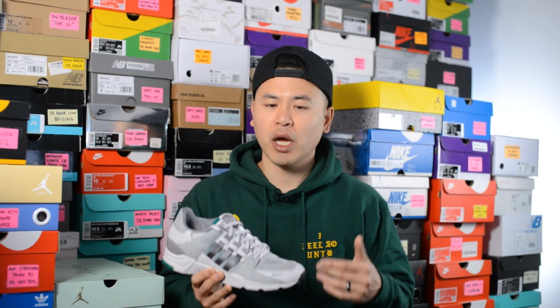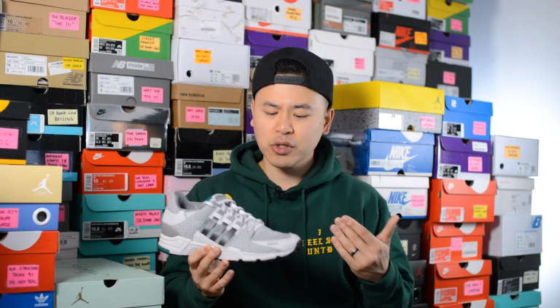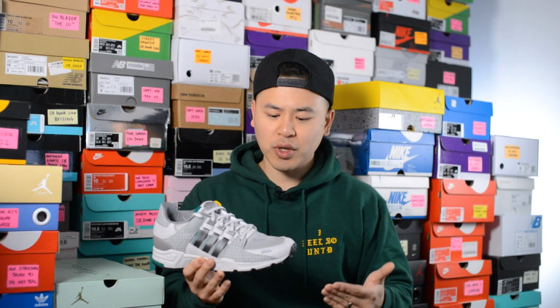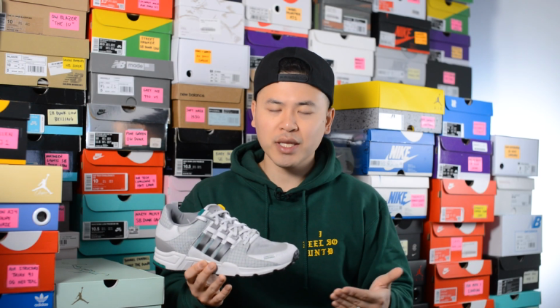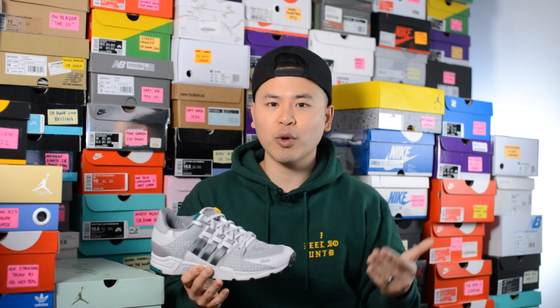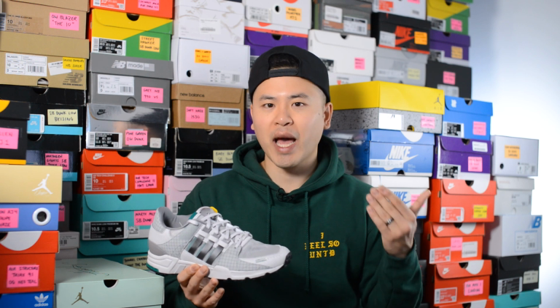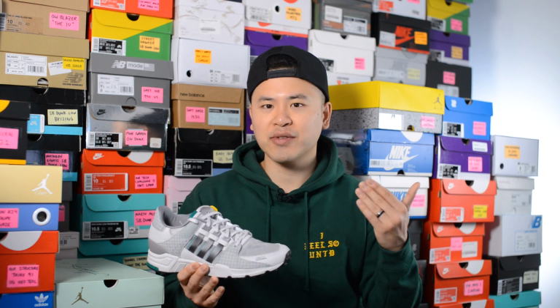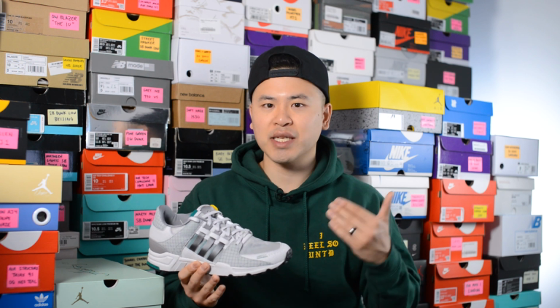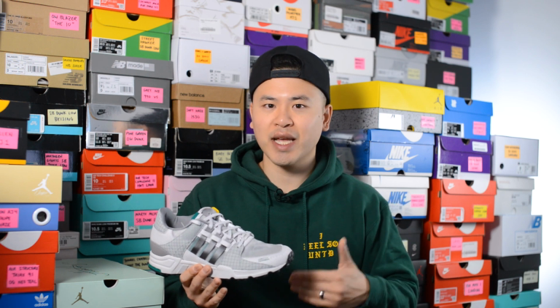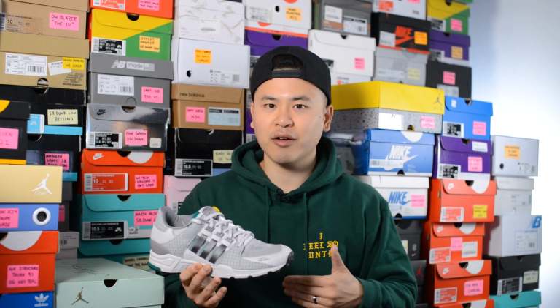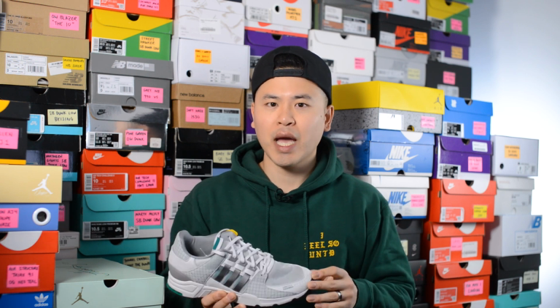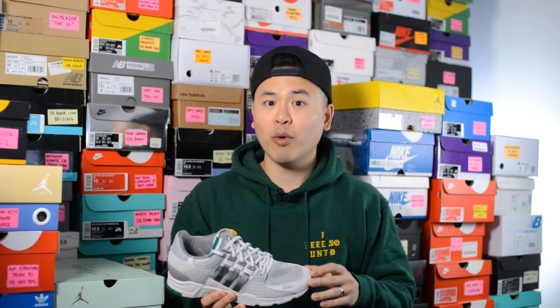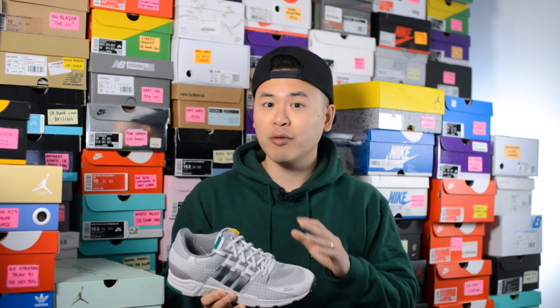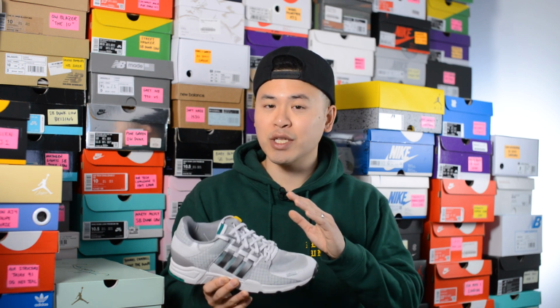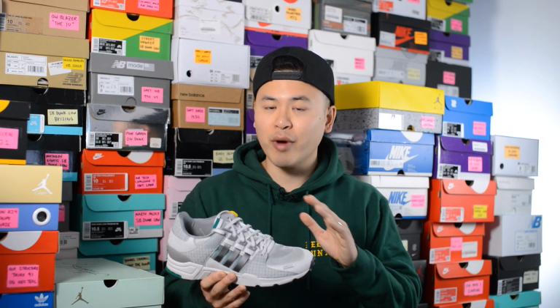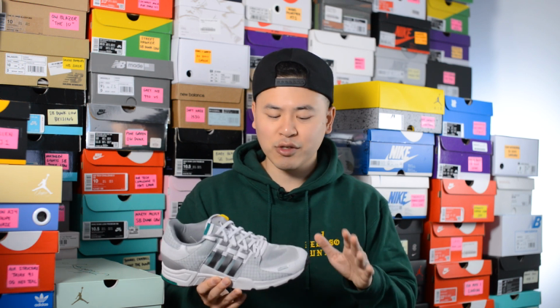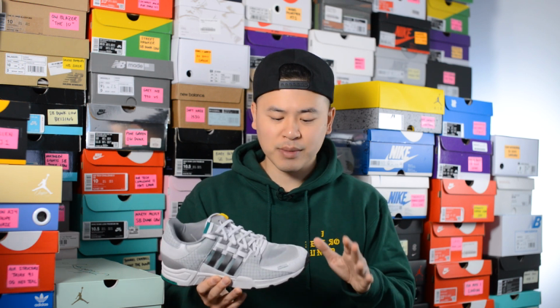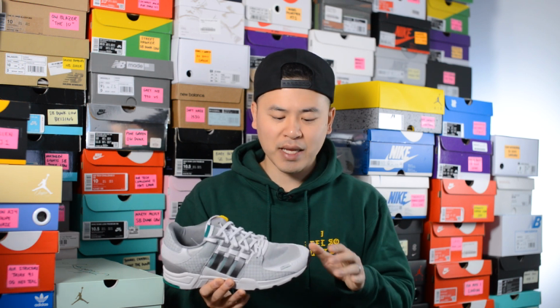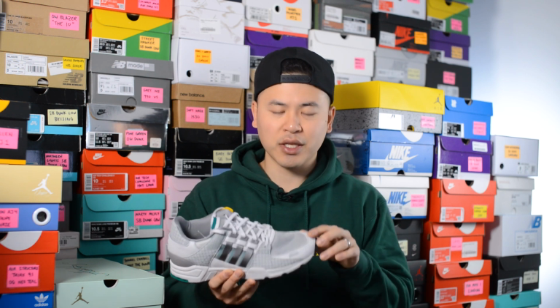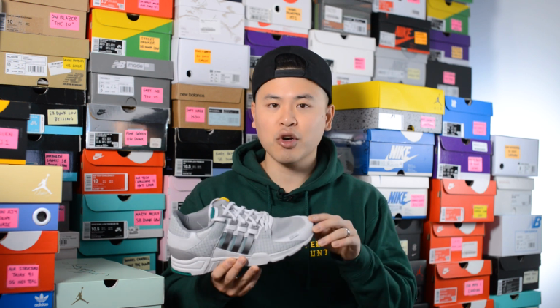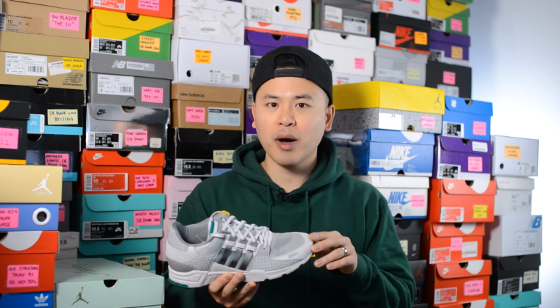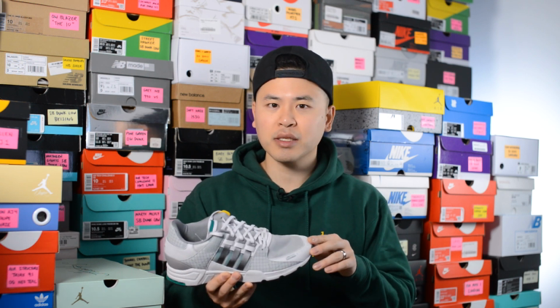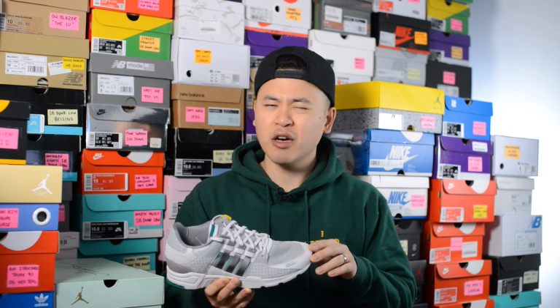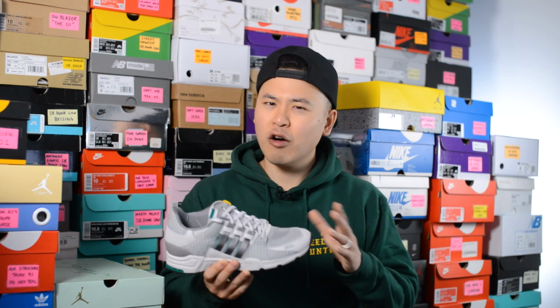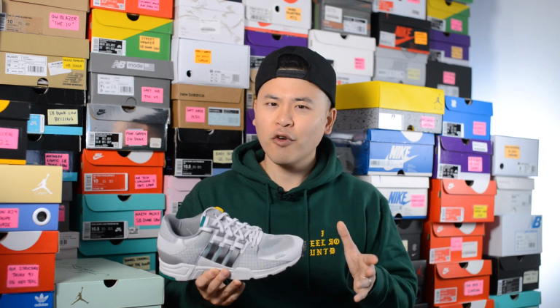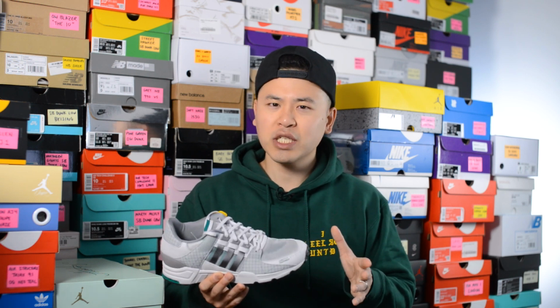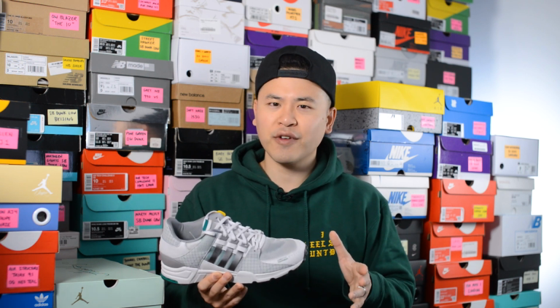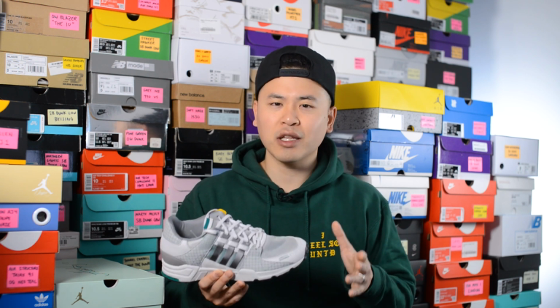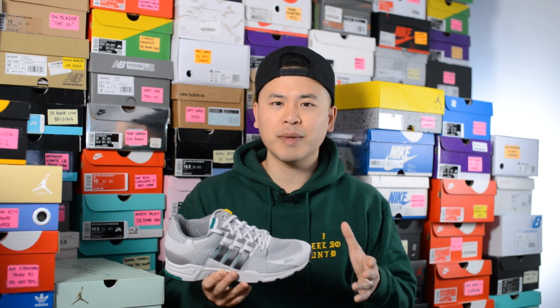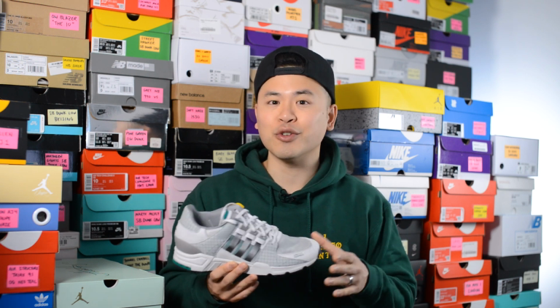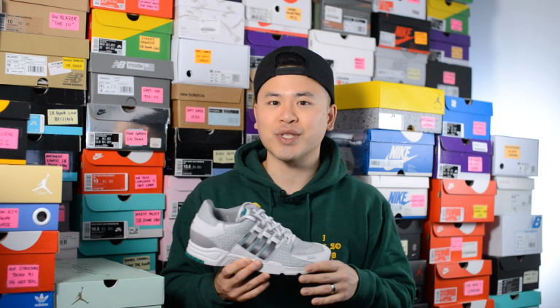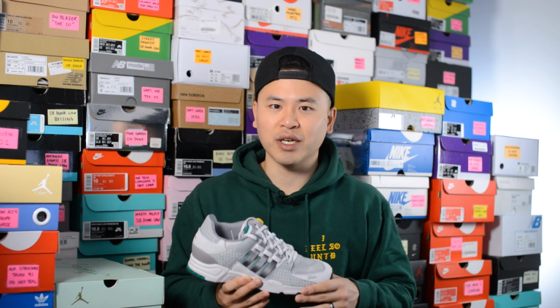I also tried going a half size down, and while there was no extra space in the toe box, overall it just felt a little bit too snug.